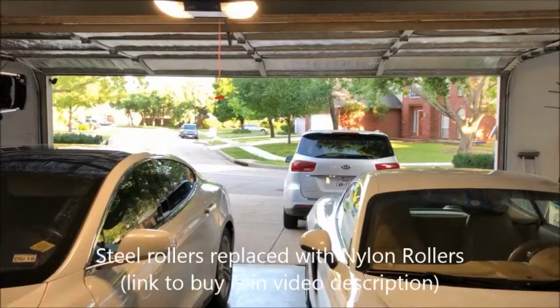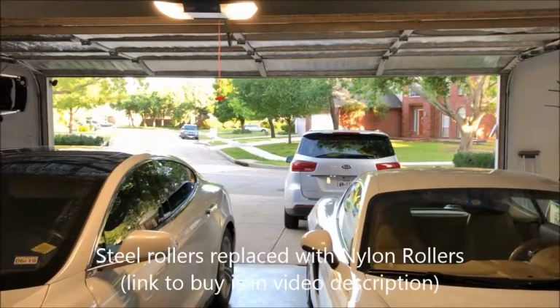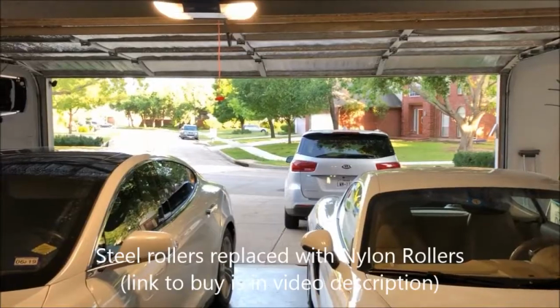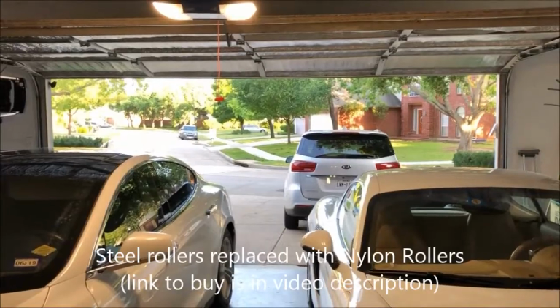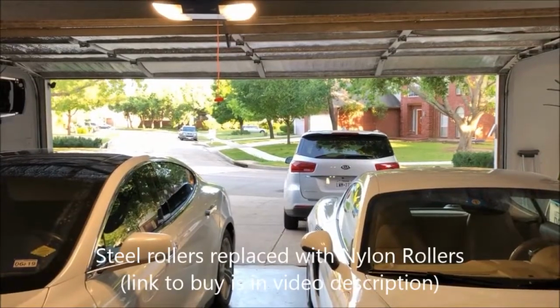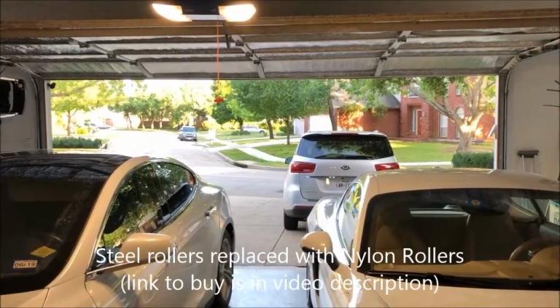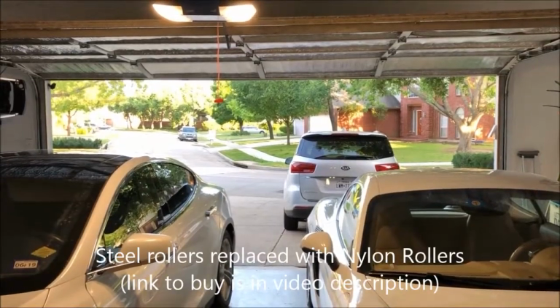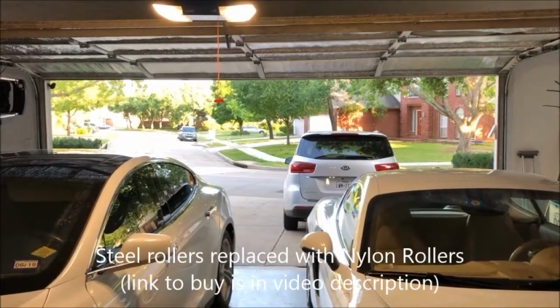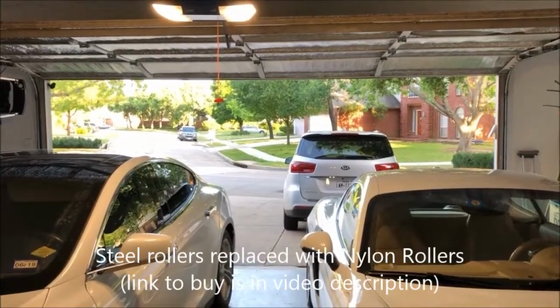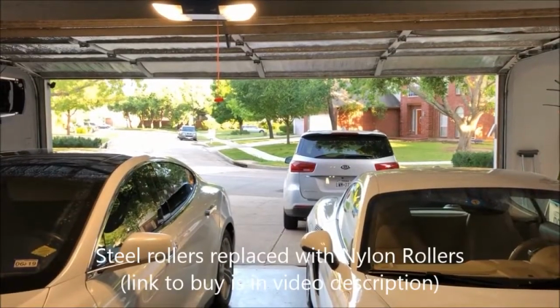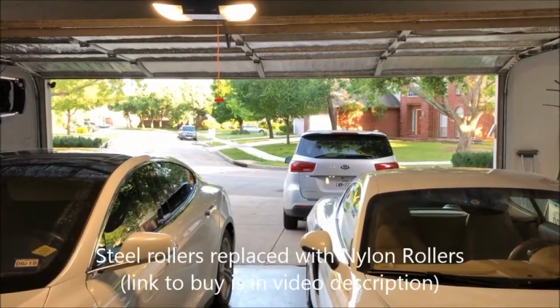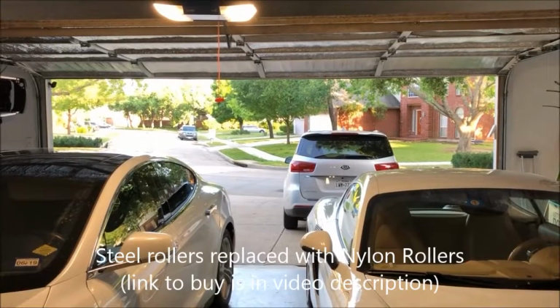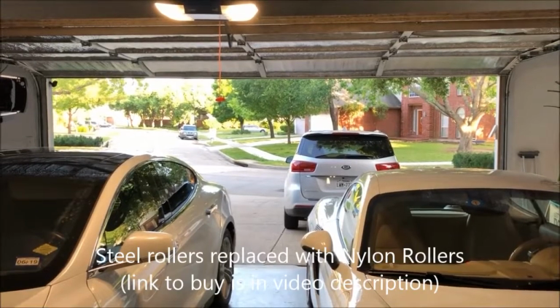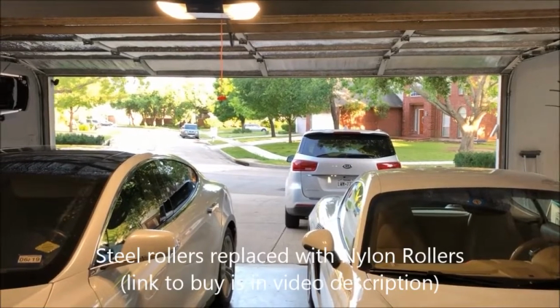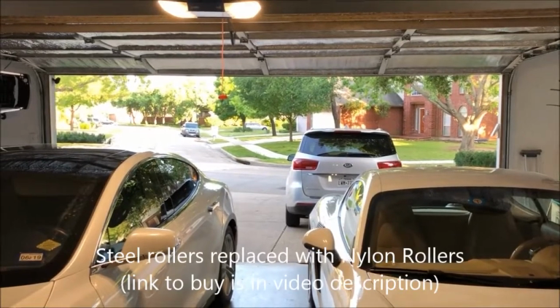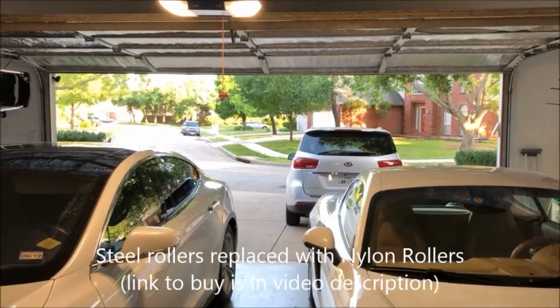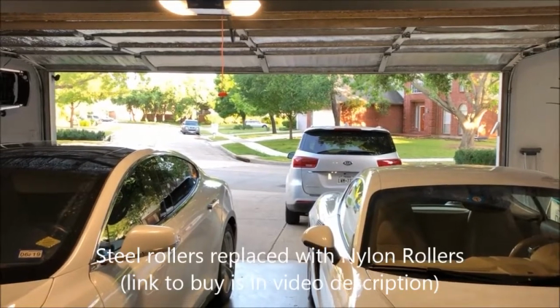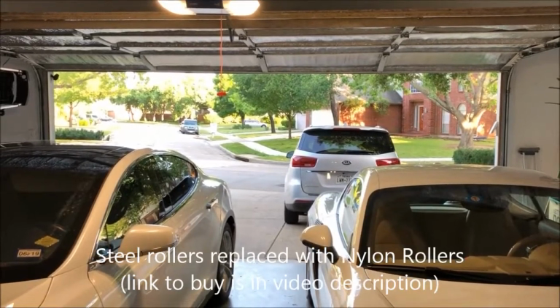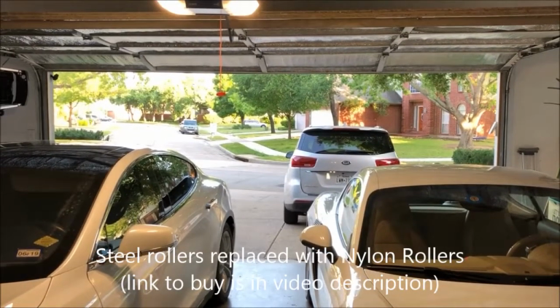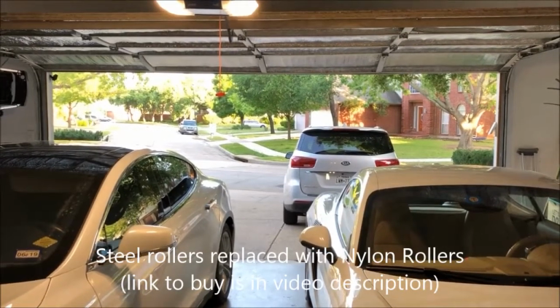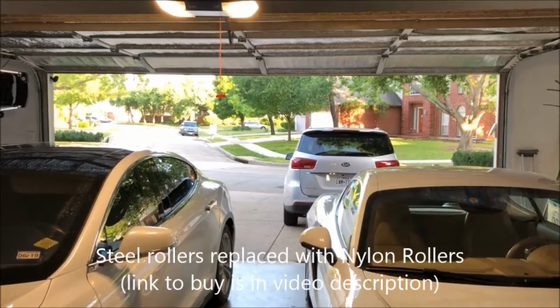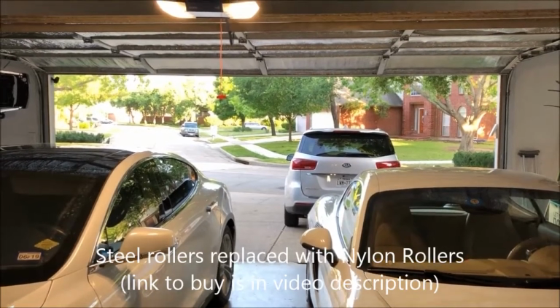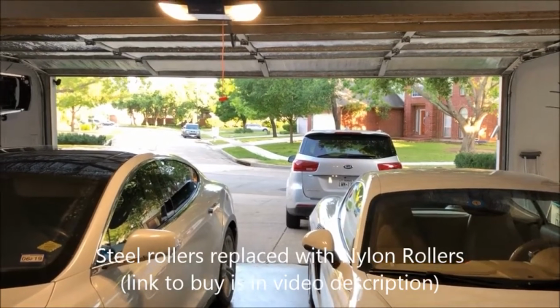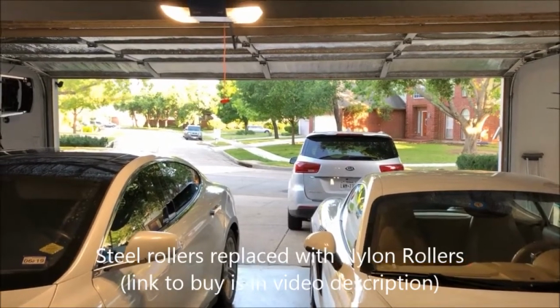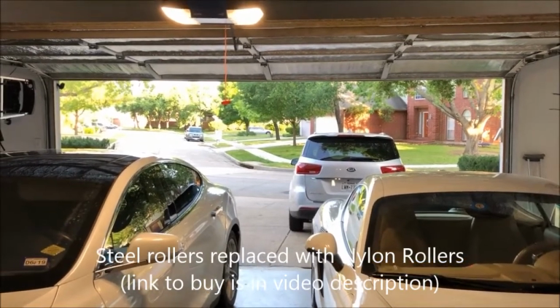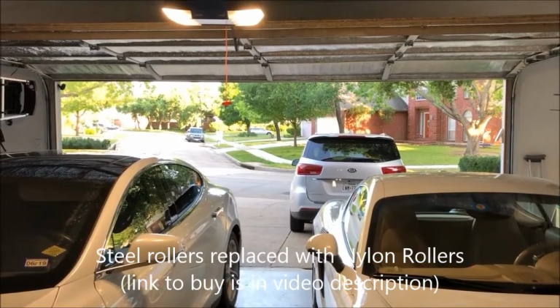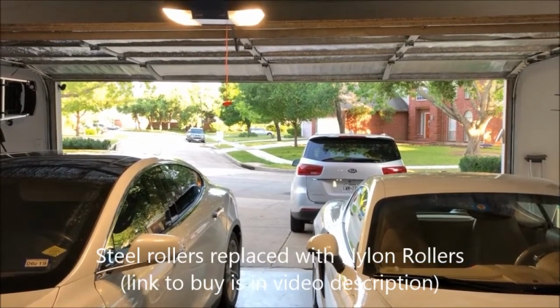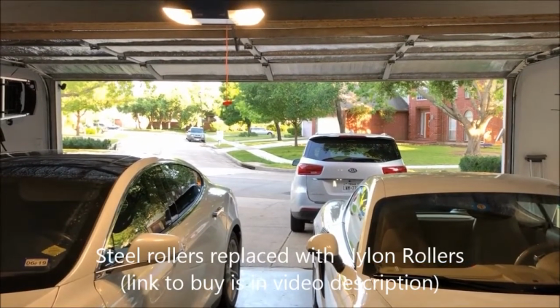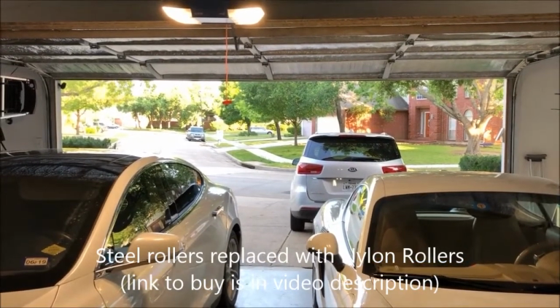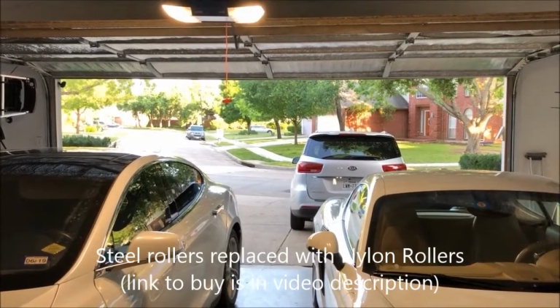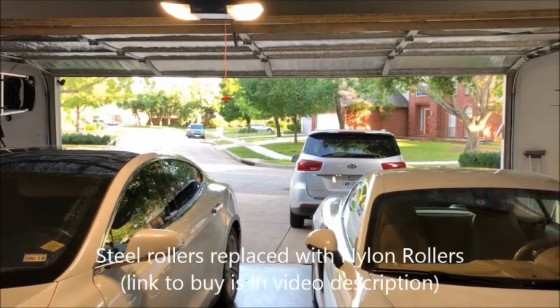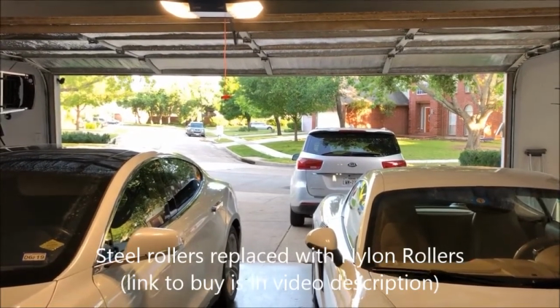And now here is the final result with nylon rollers and the new garage door opener.